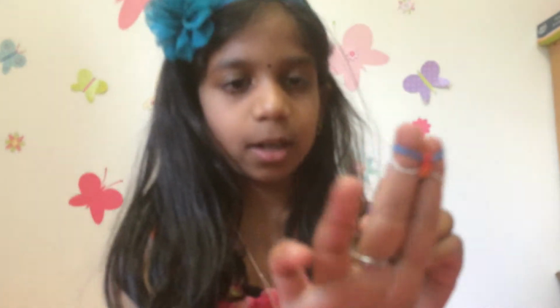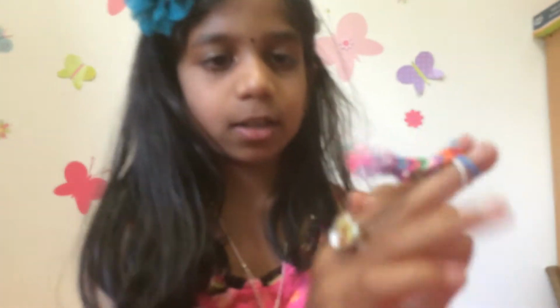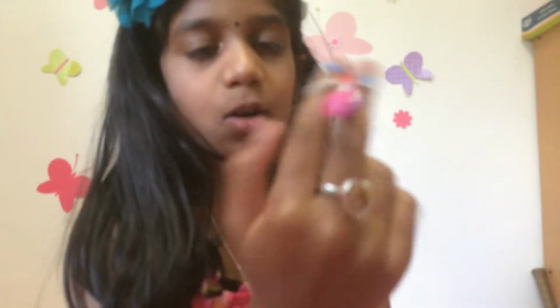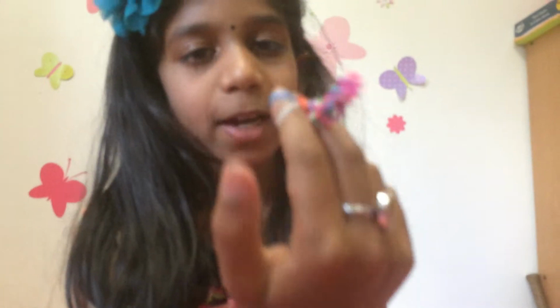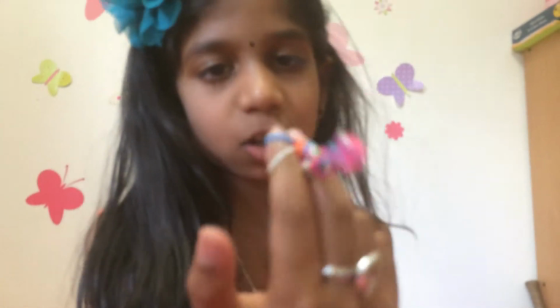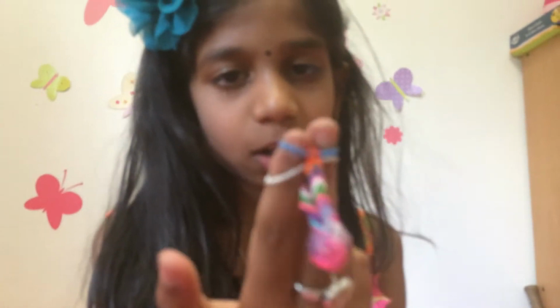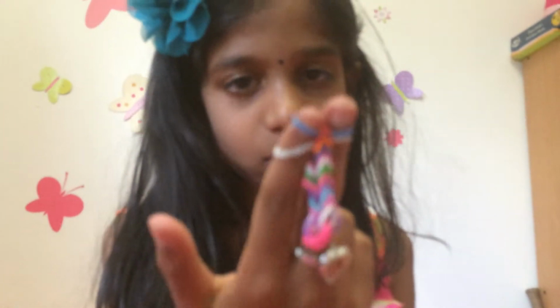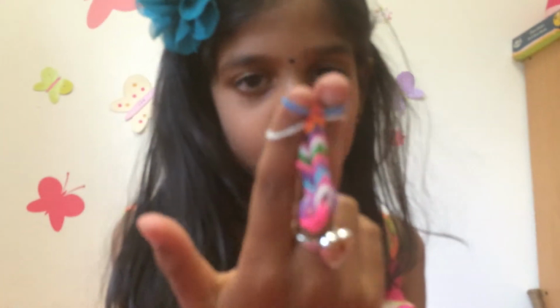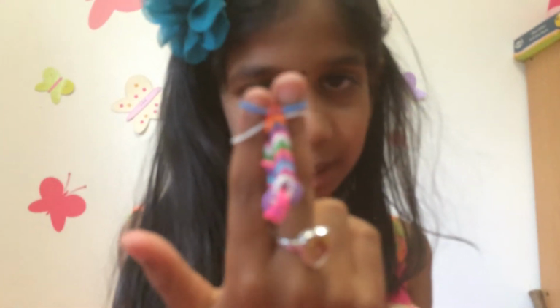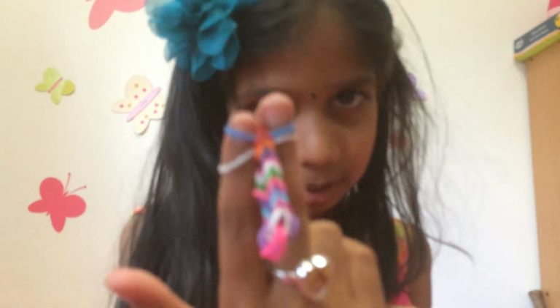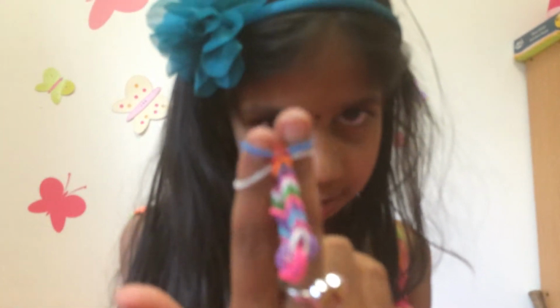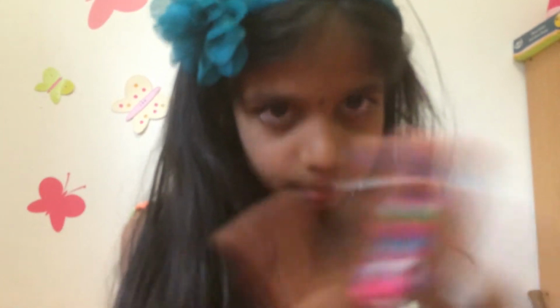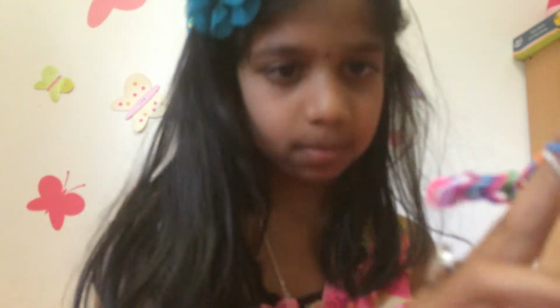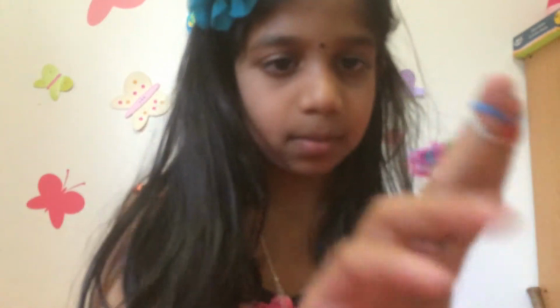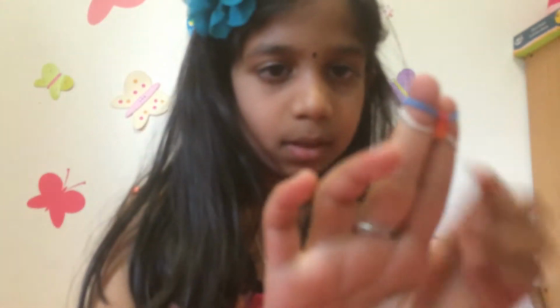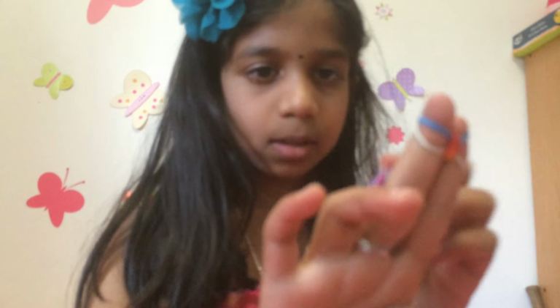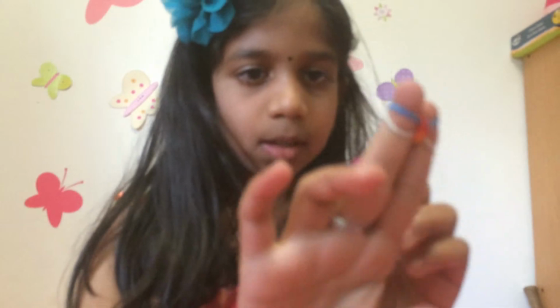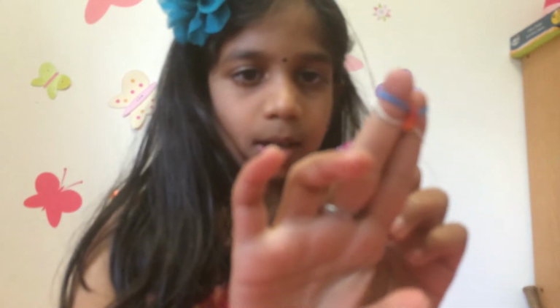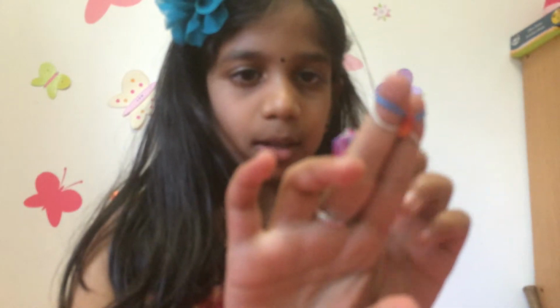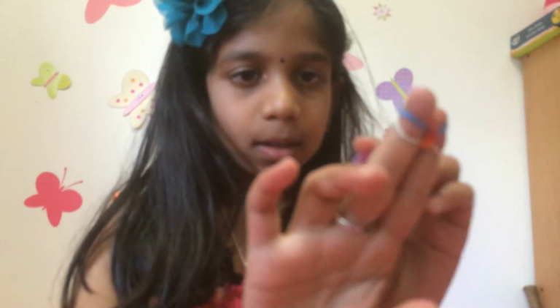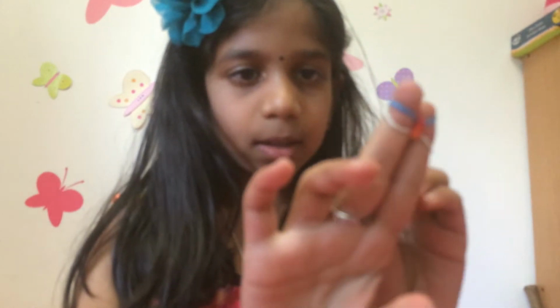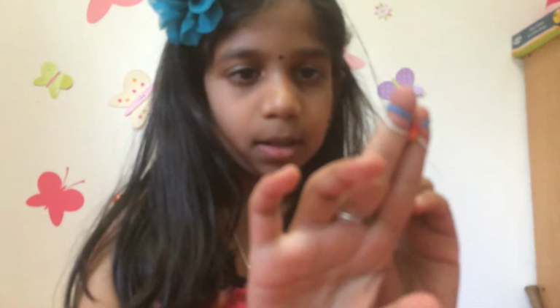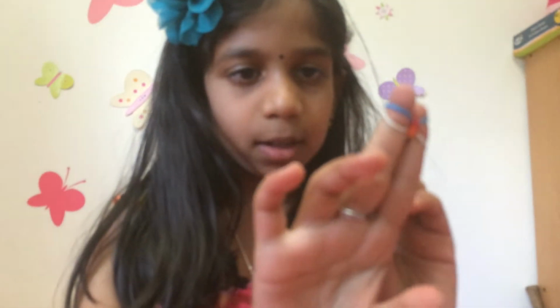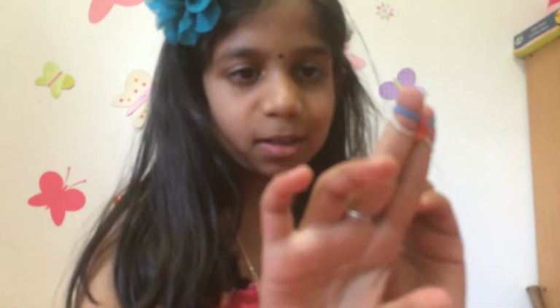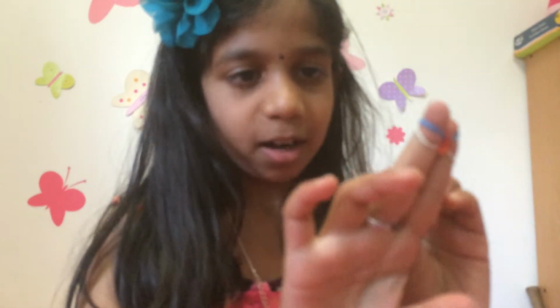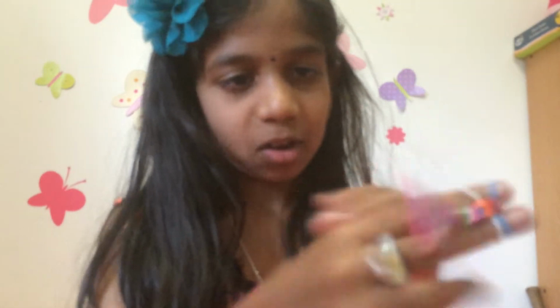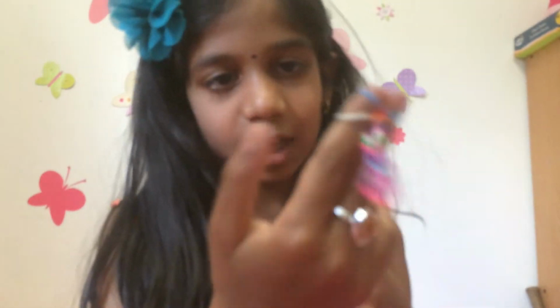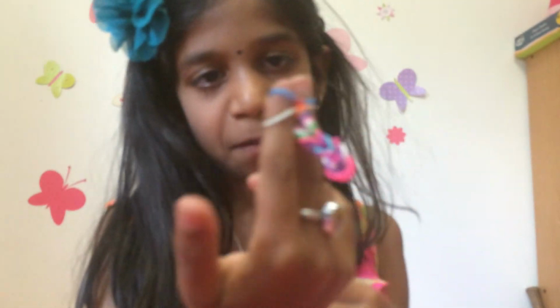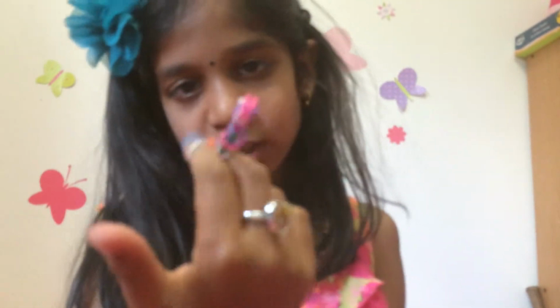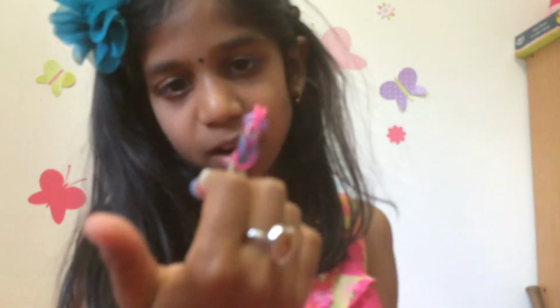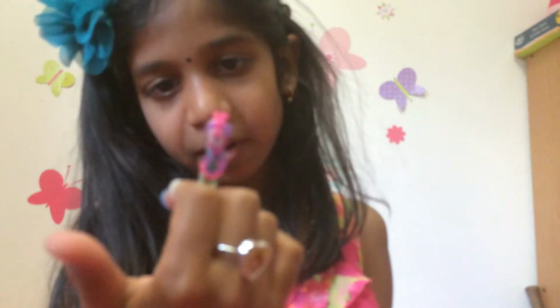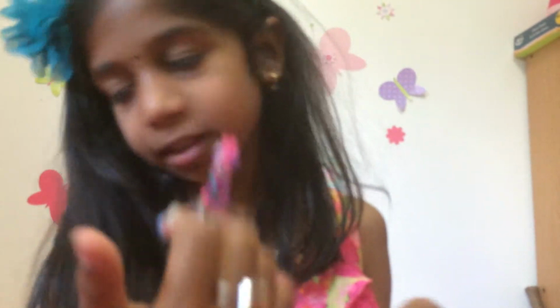So make sure it looks like this — it's trying to look like a fishtail, right?